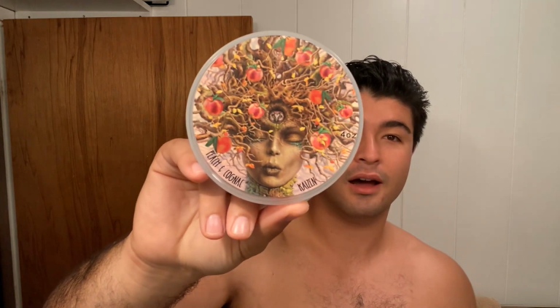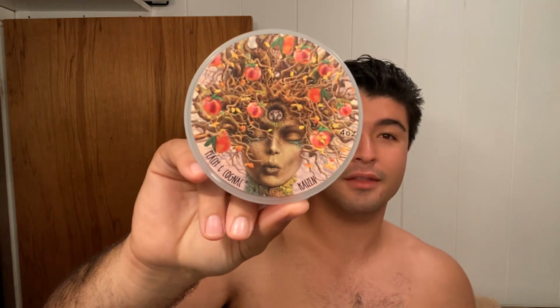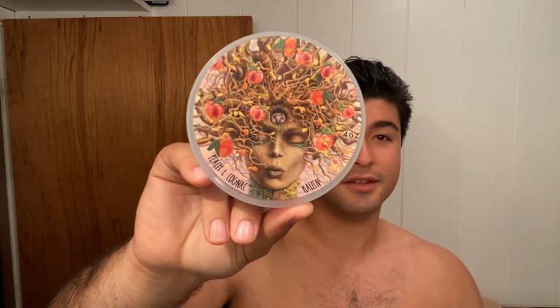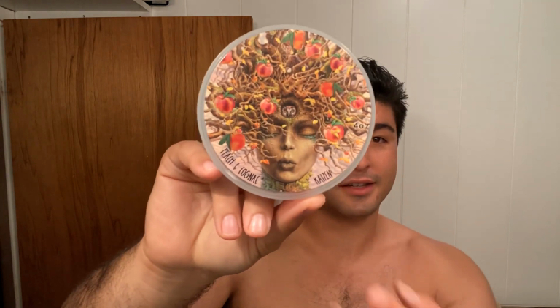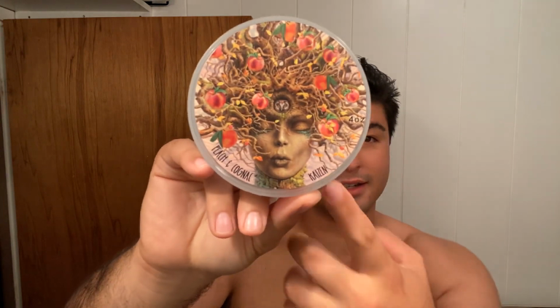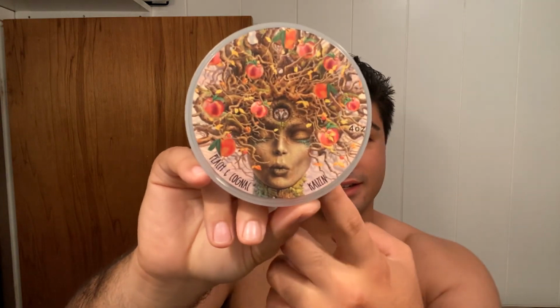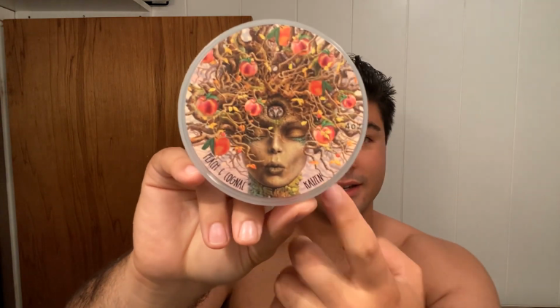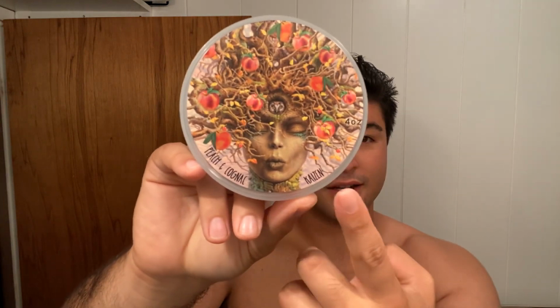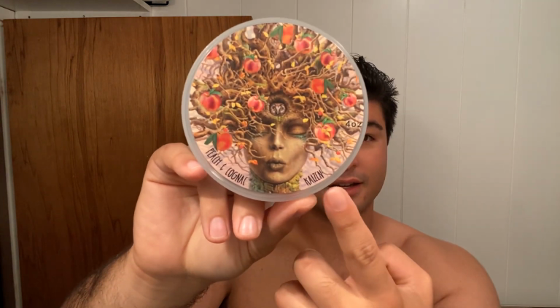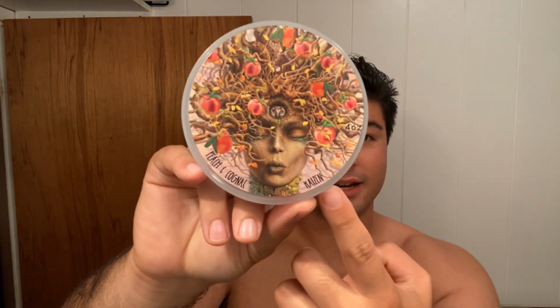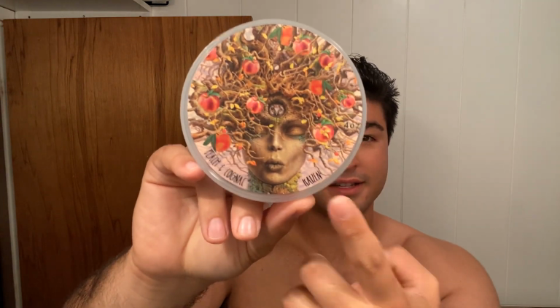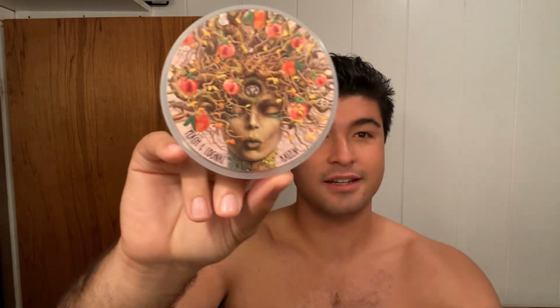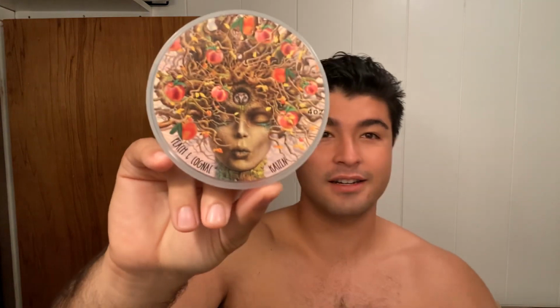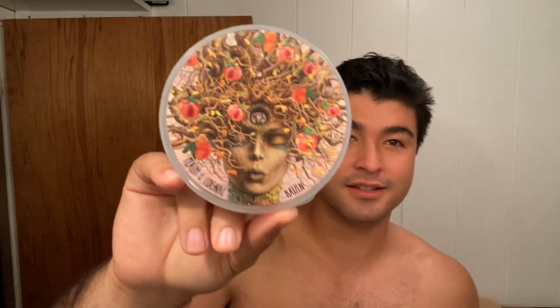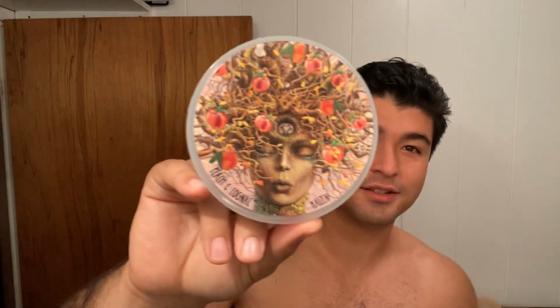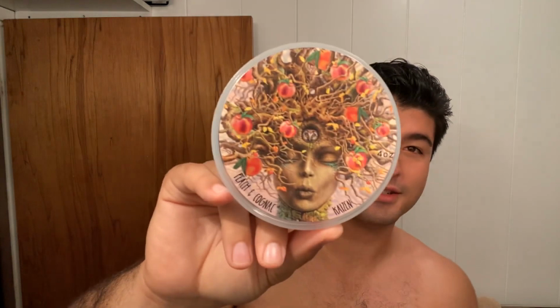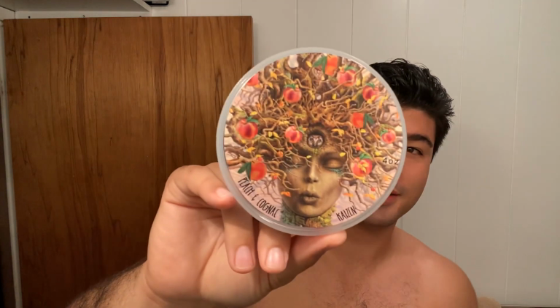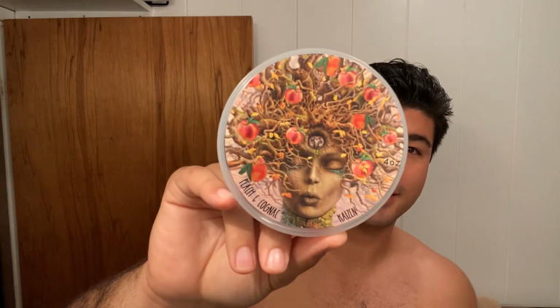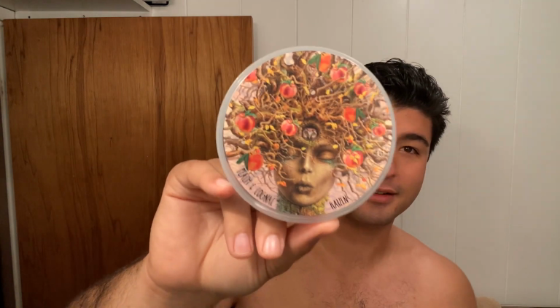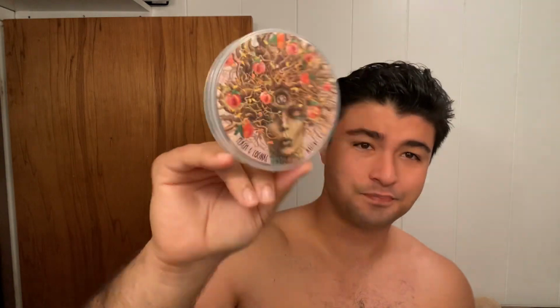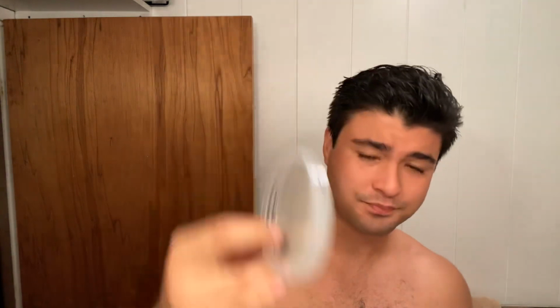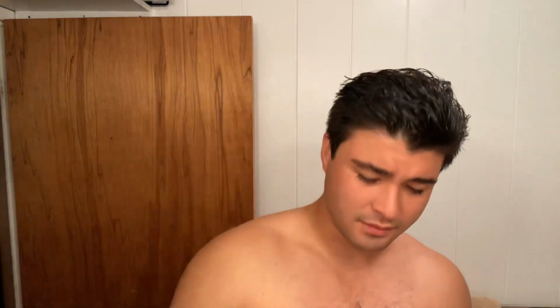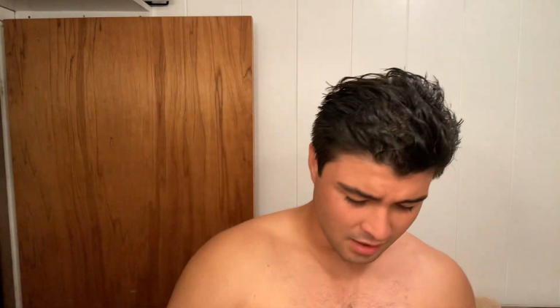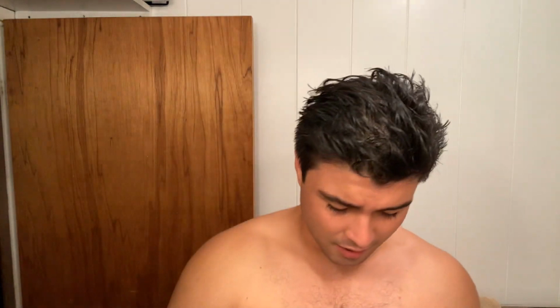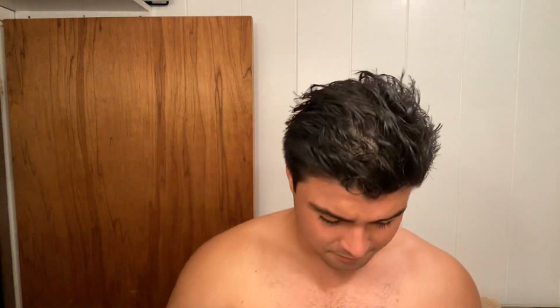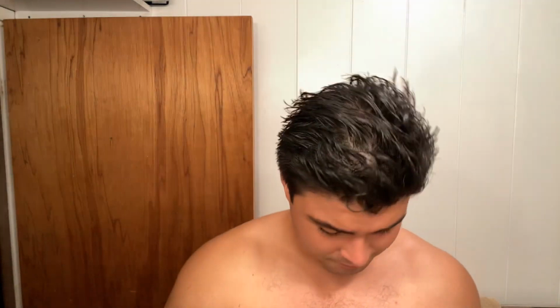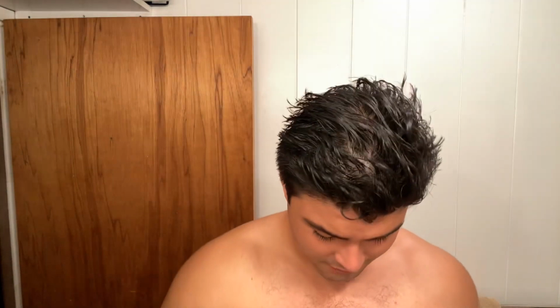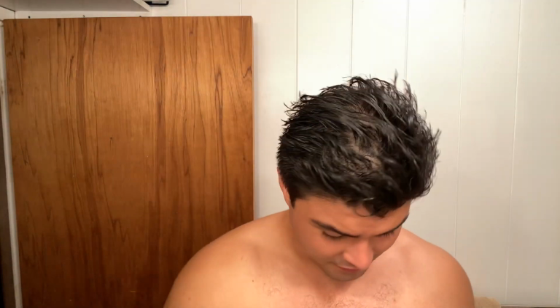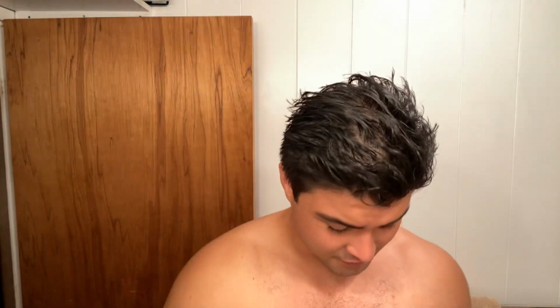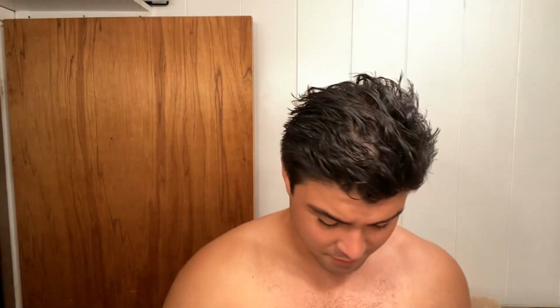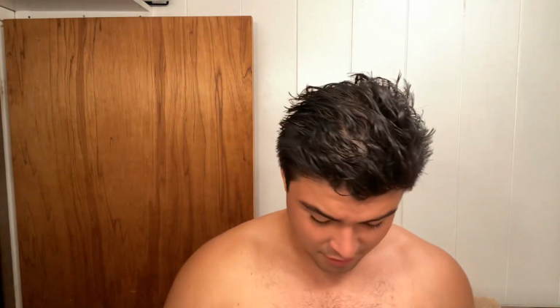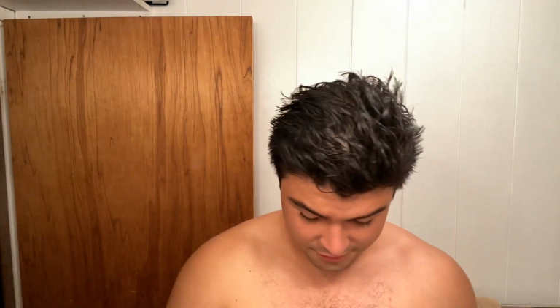This is in Kaizen, as you can see right there. Yeah, this is pretty awesome.